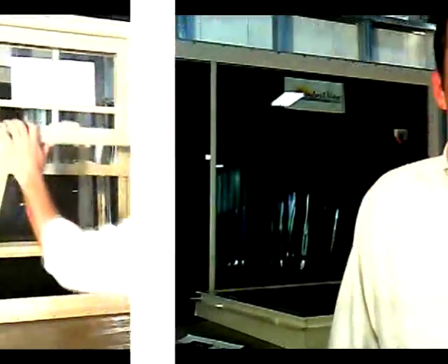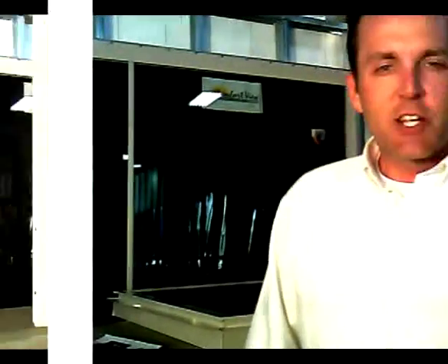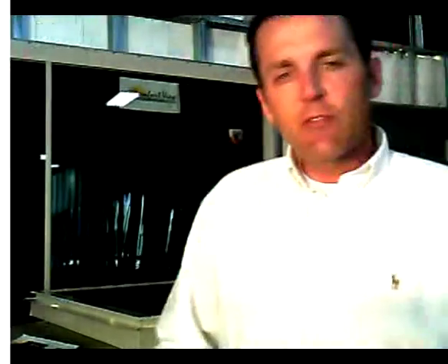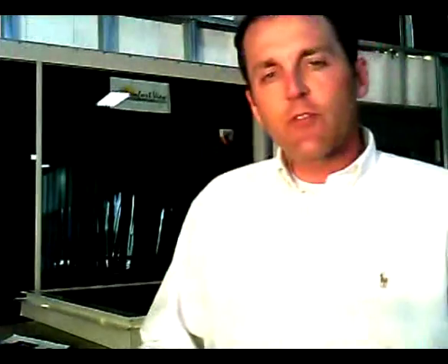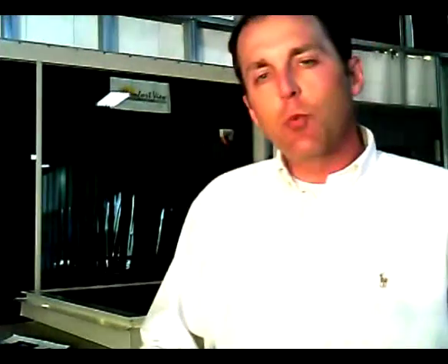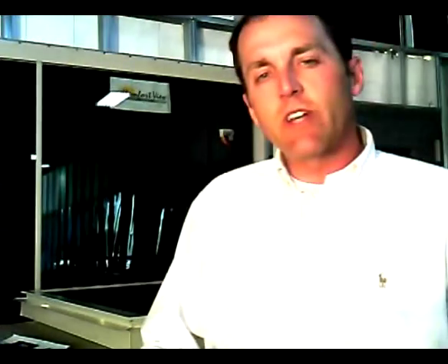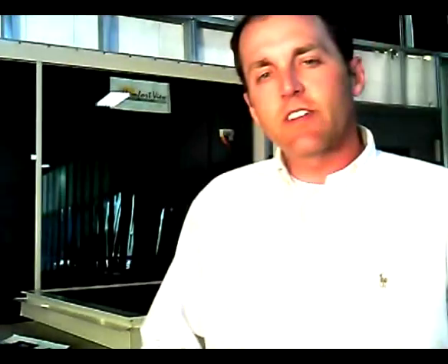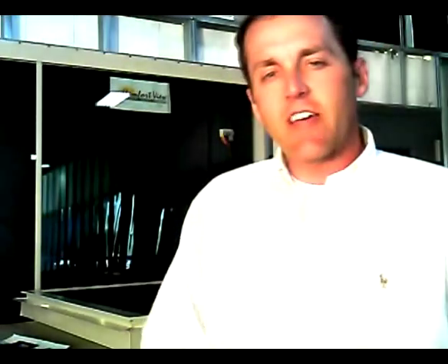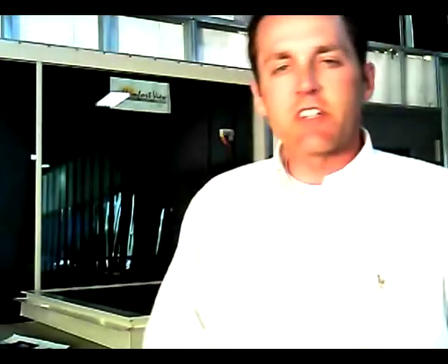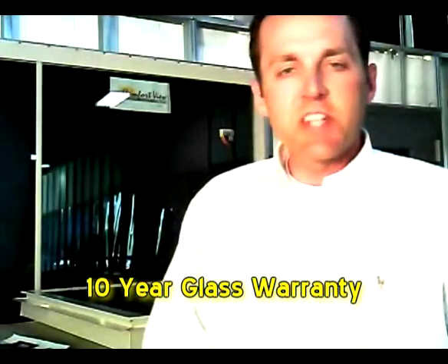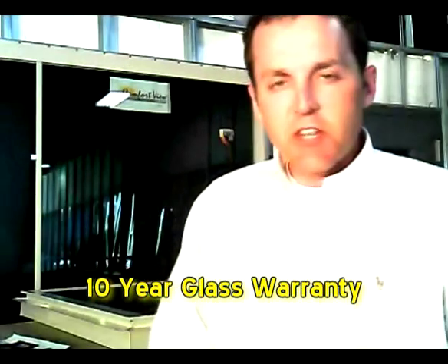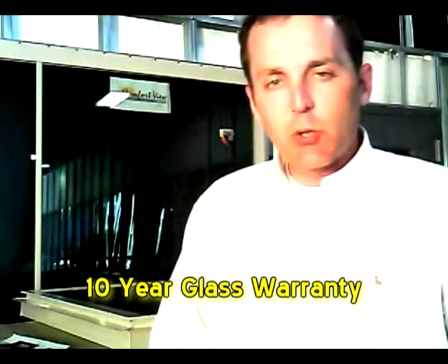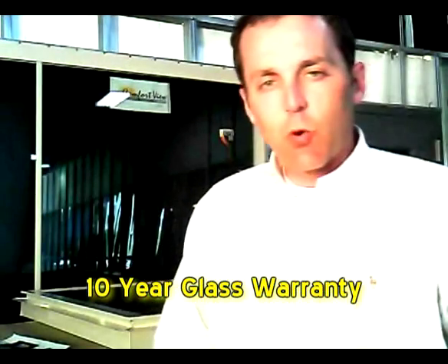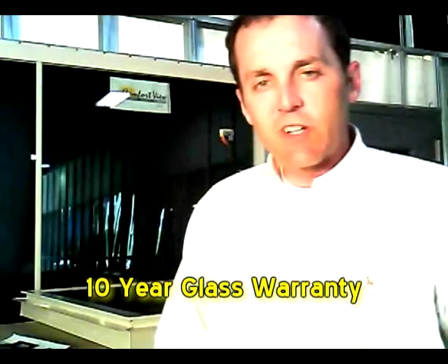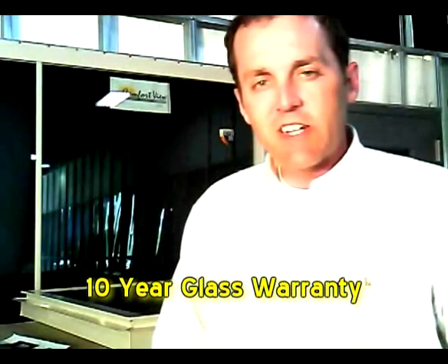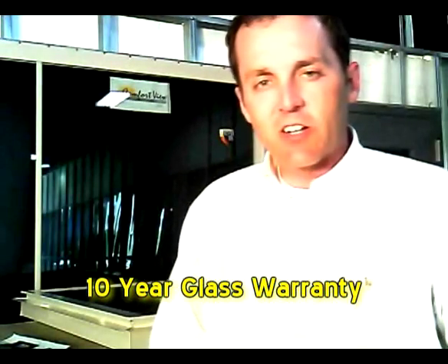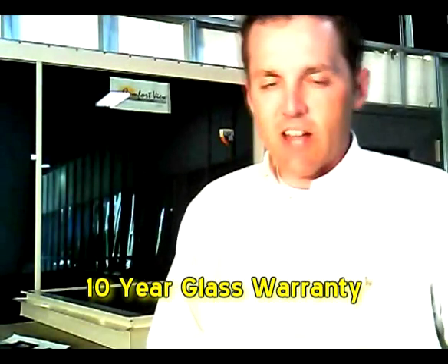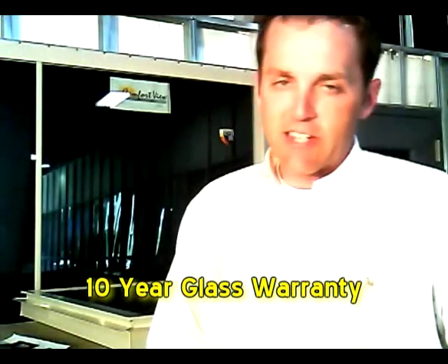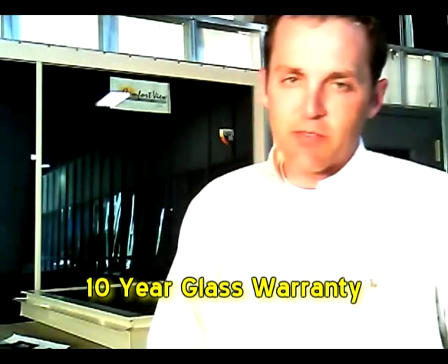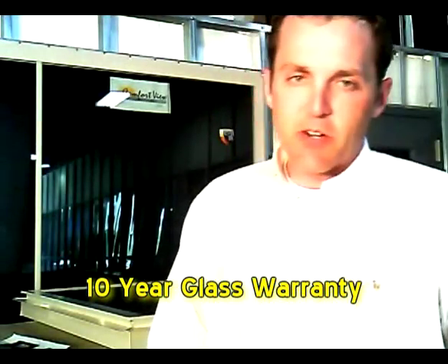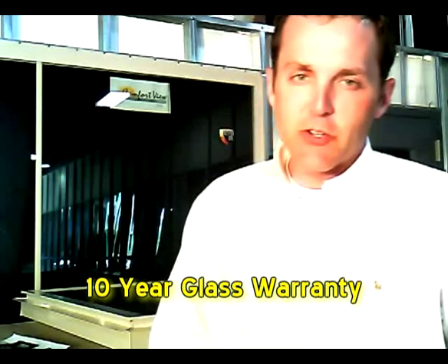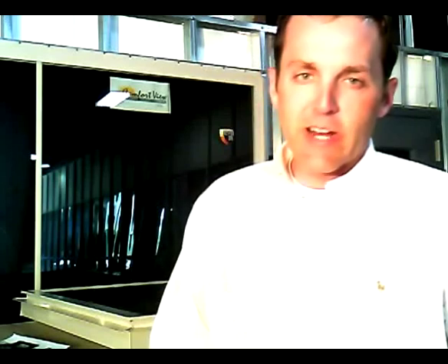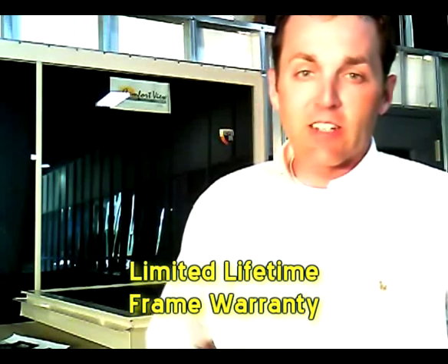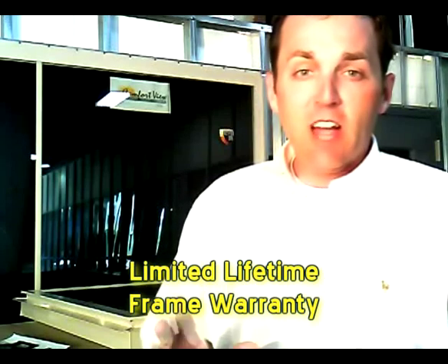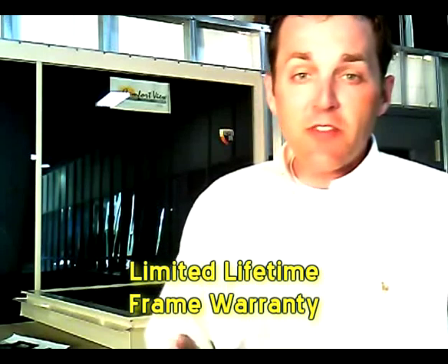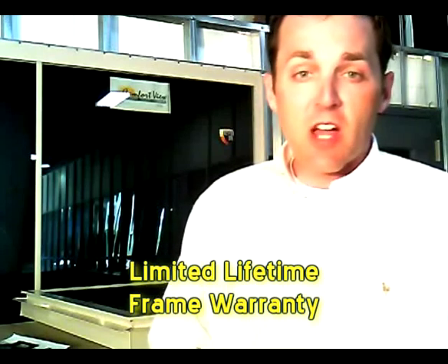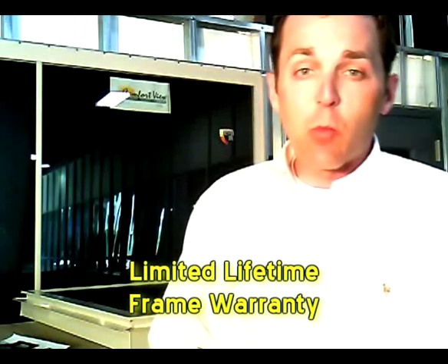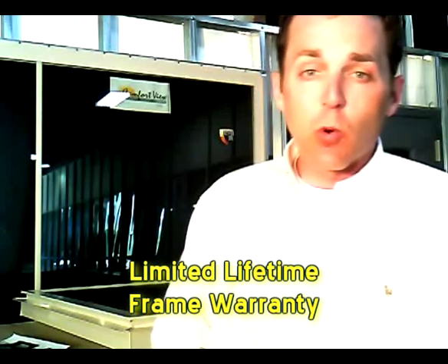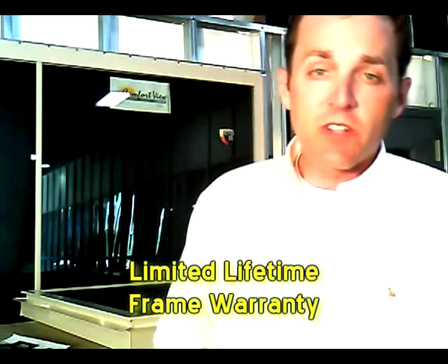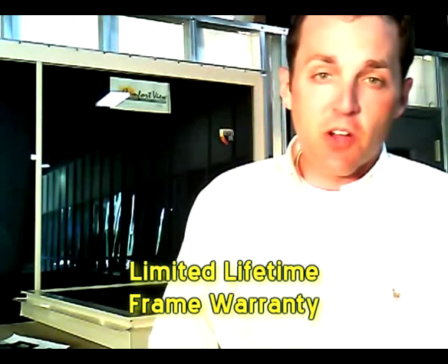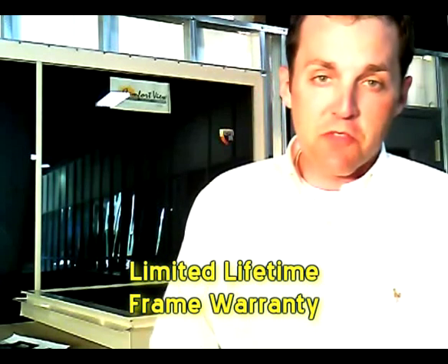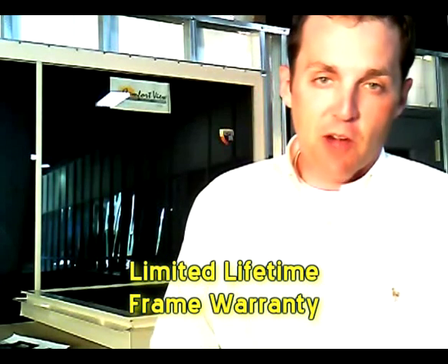Comfort View windows have a 10-year warranty on glass failure and a lifetime warranty on the frame.